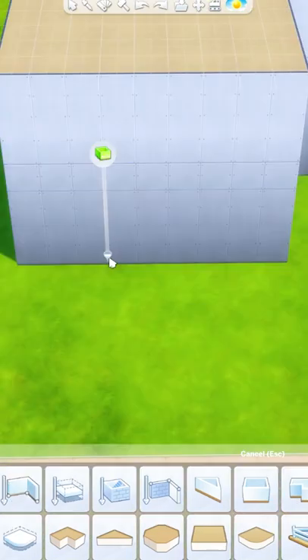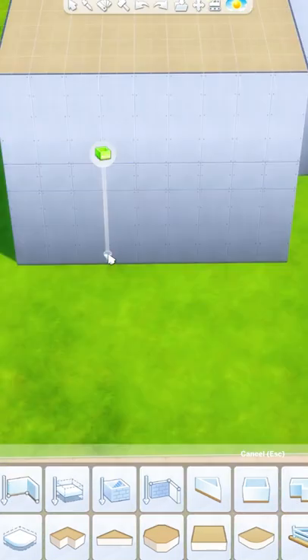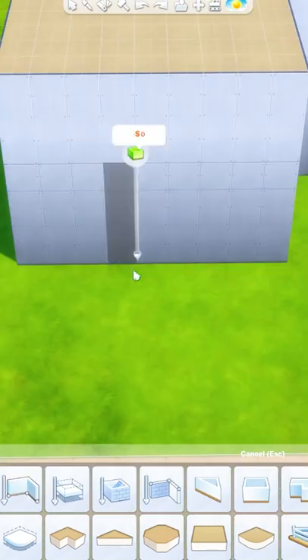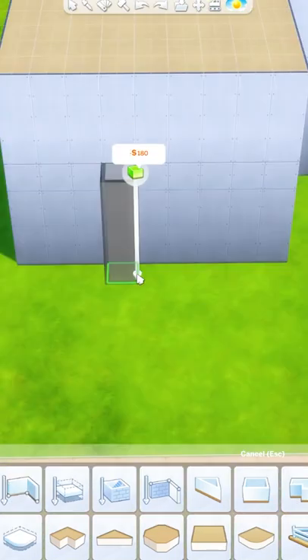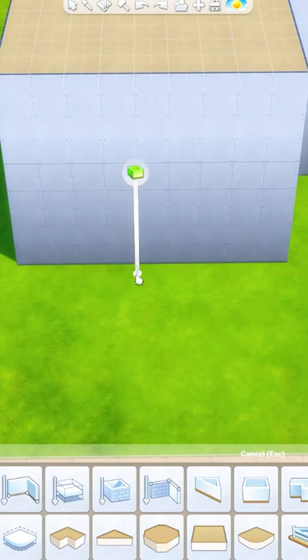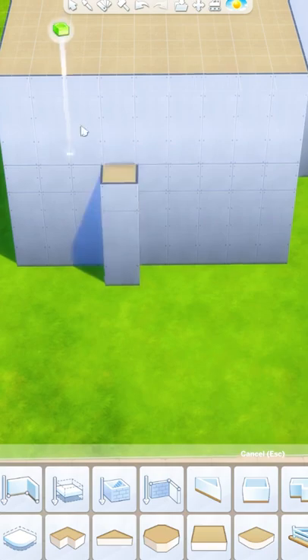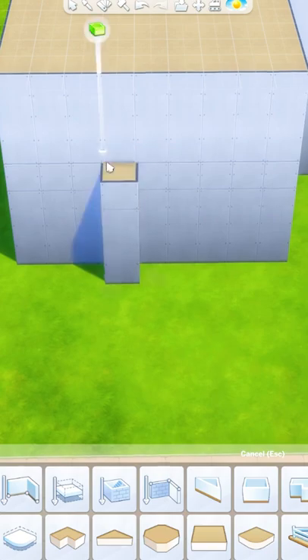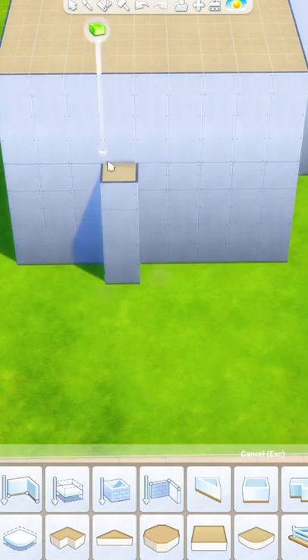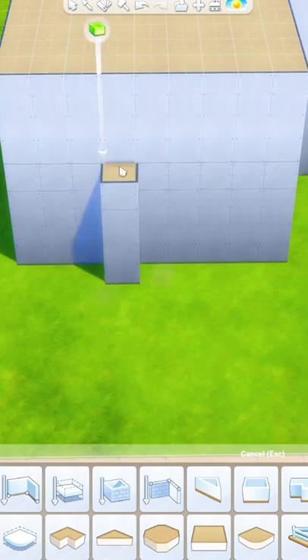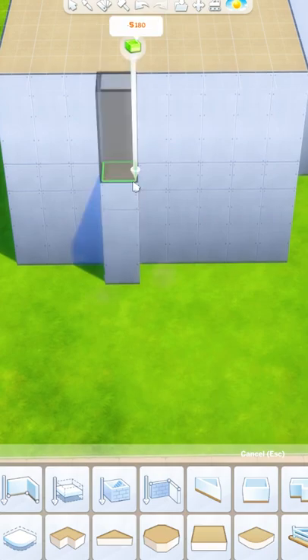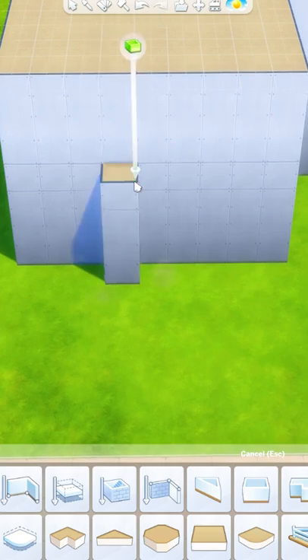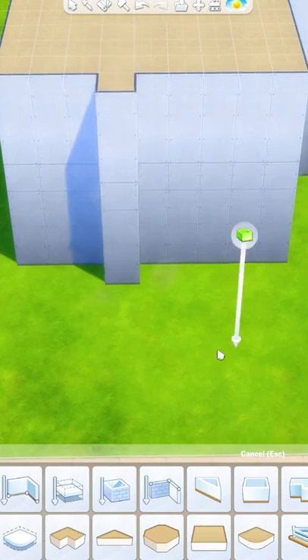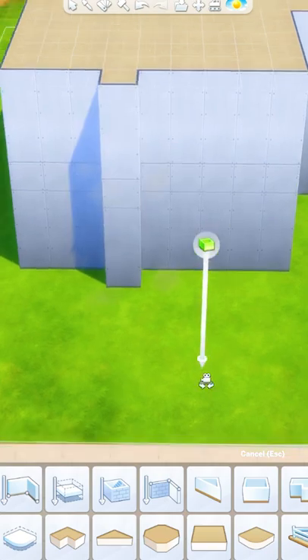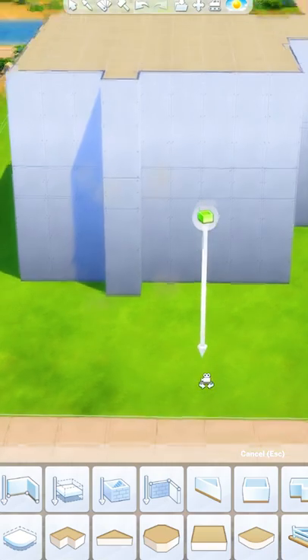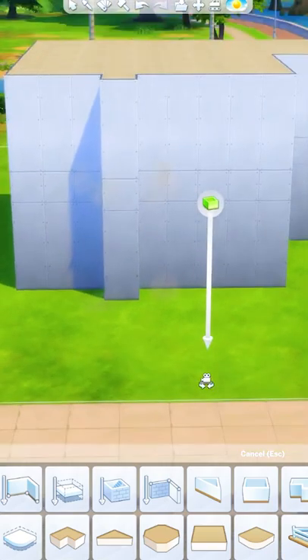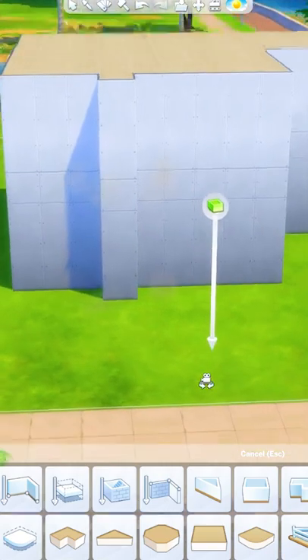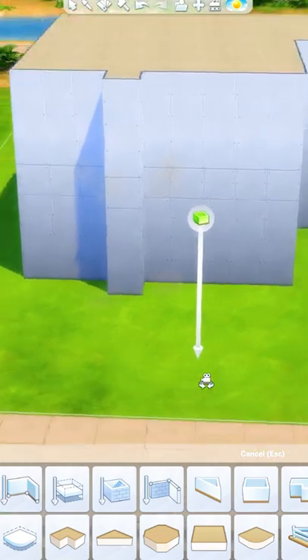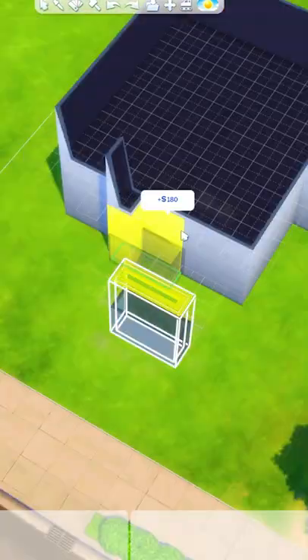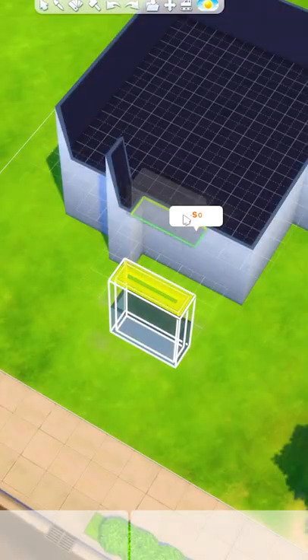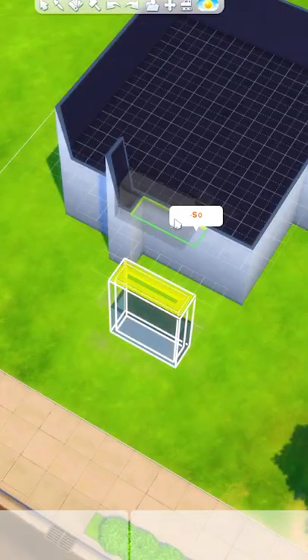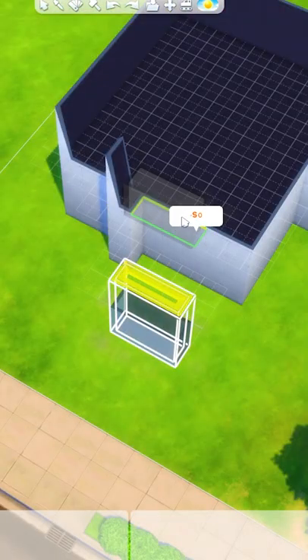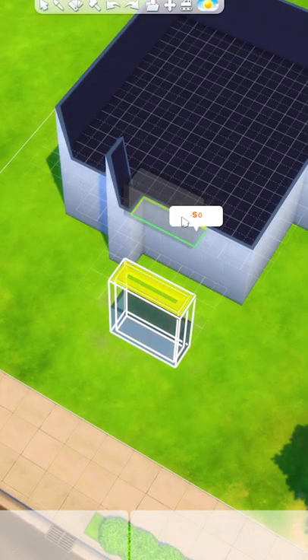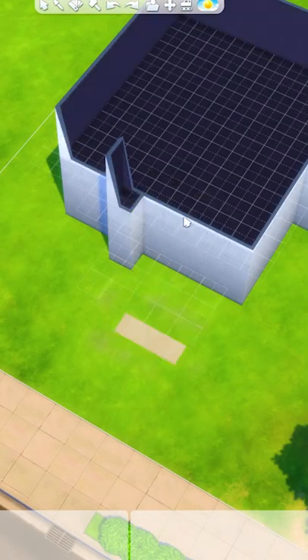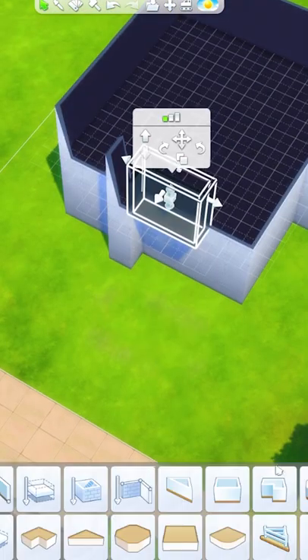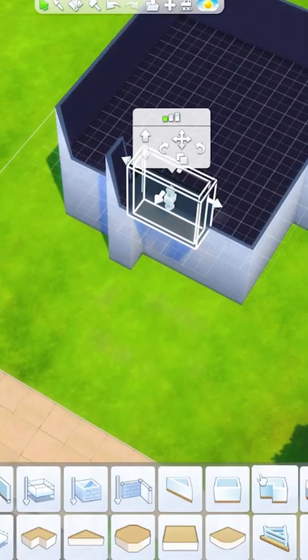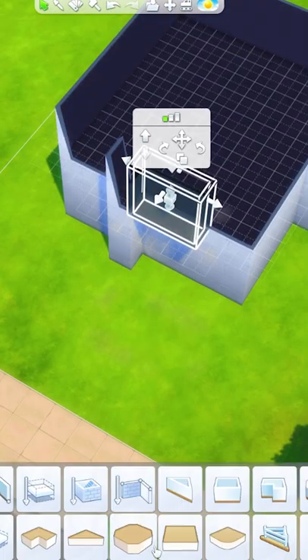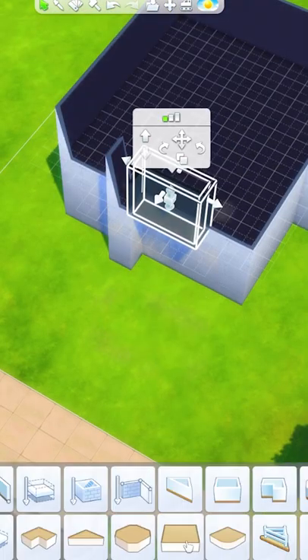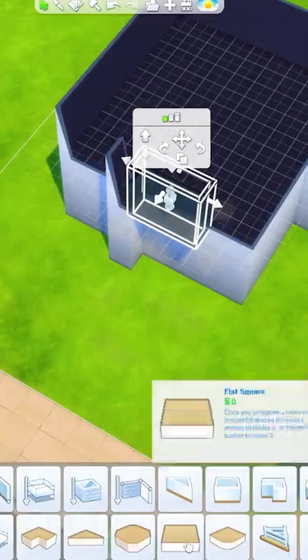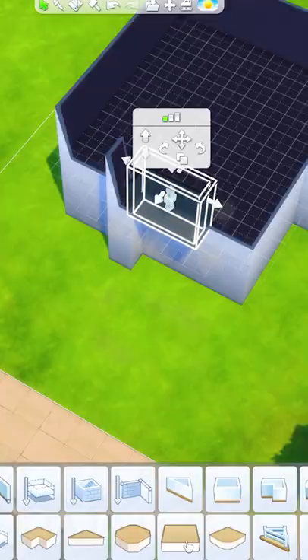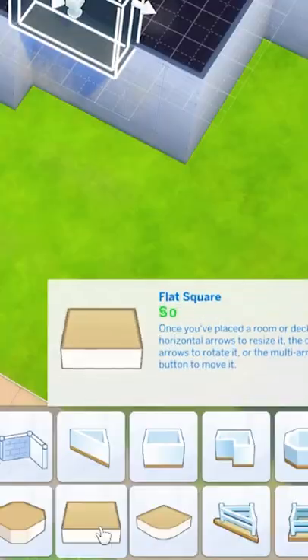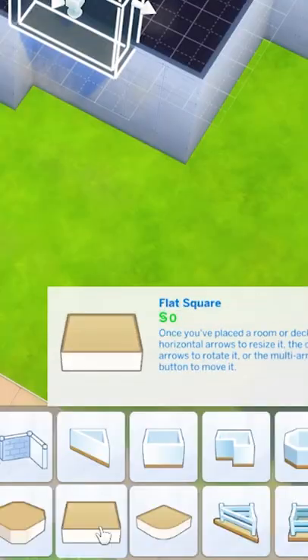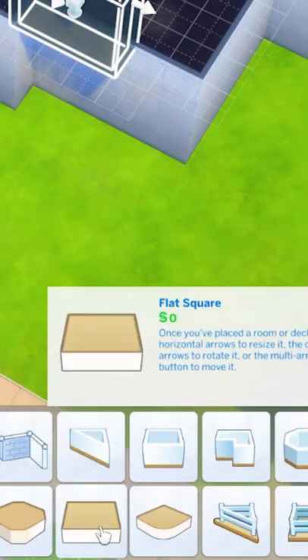Then I'm going to add these two one by one rooms to the front, kind of like a pillar. And we're going to turn that into a balcony by using this flat square.